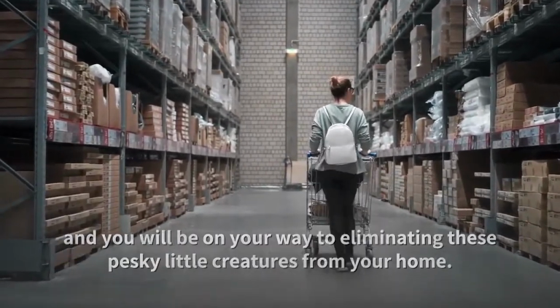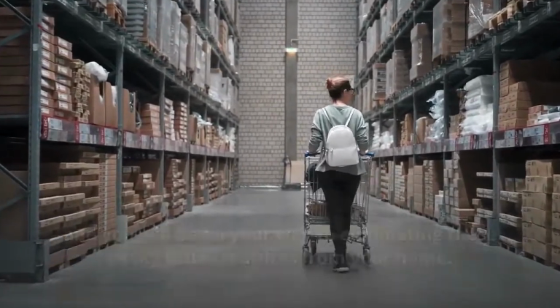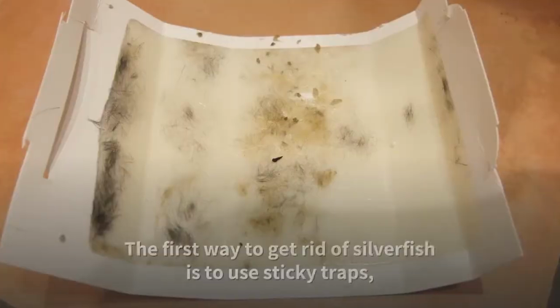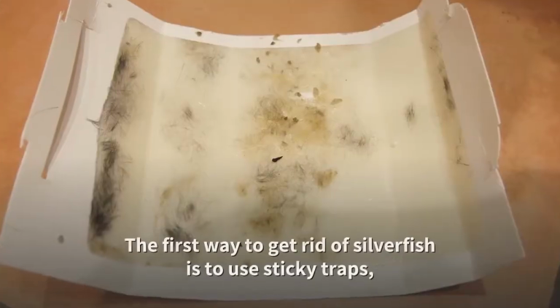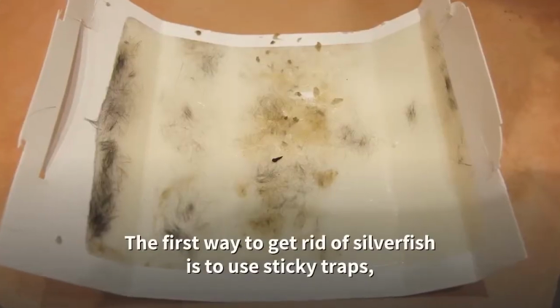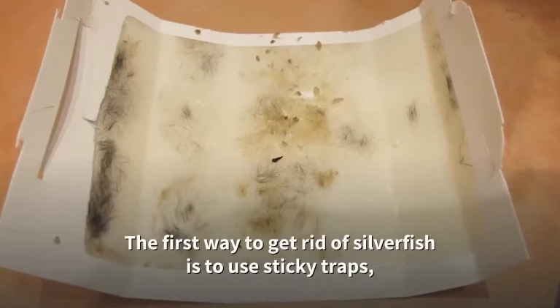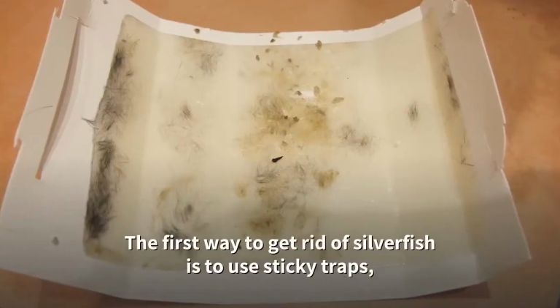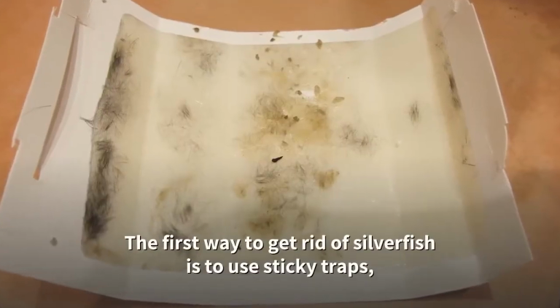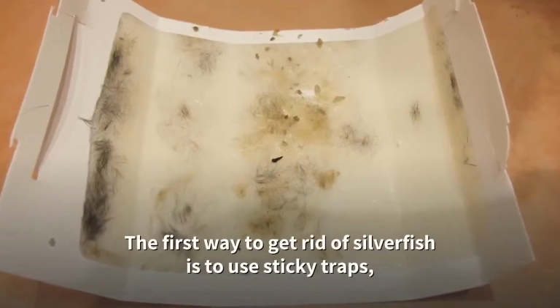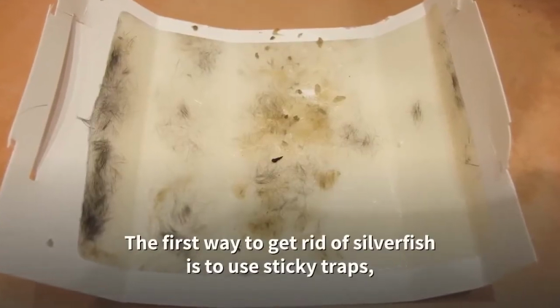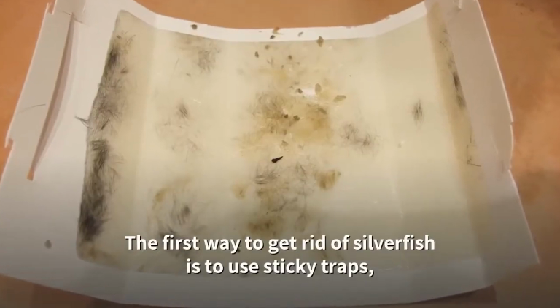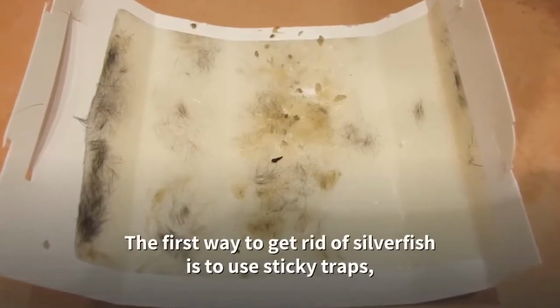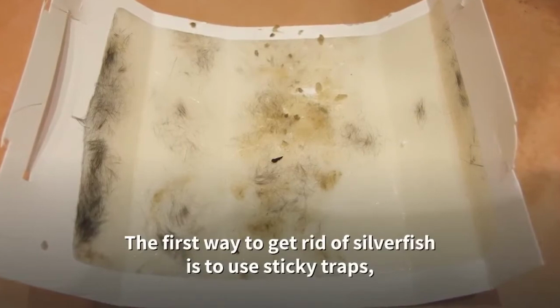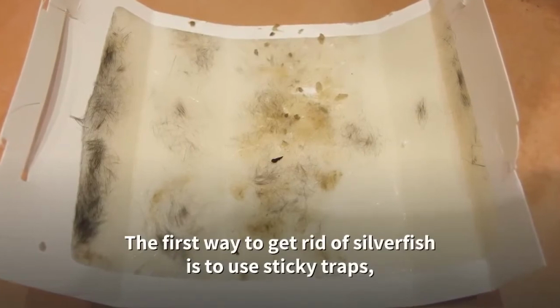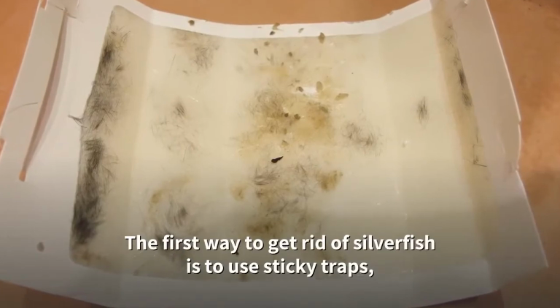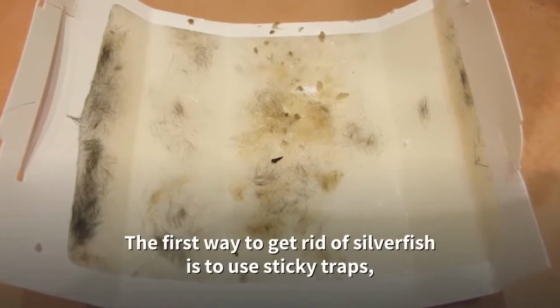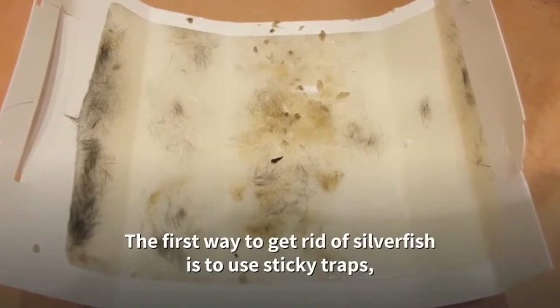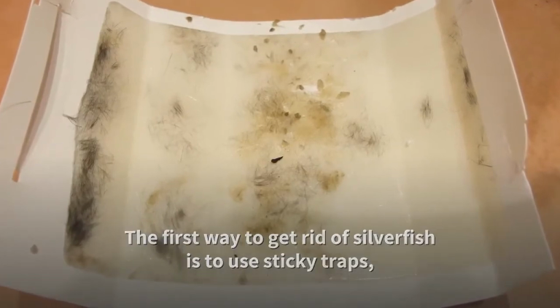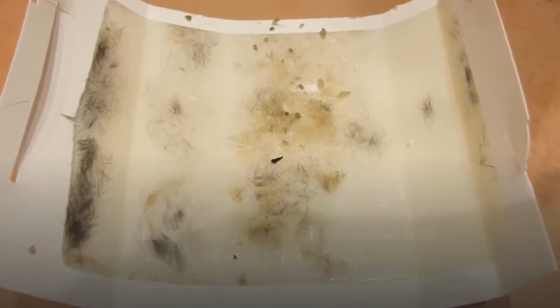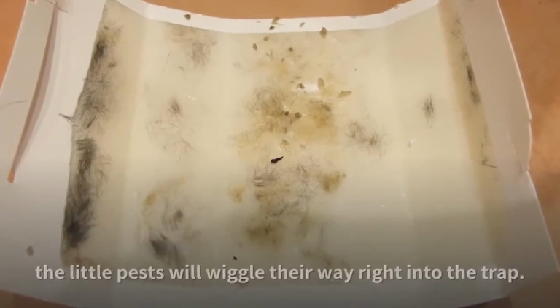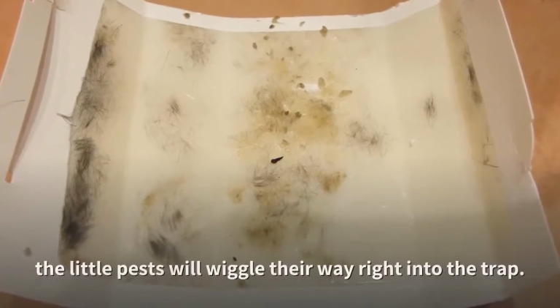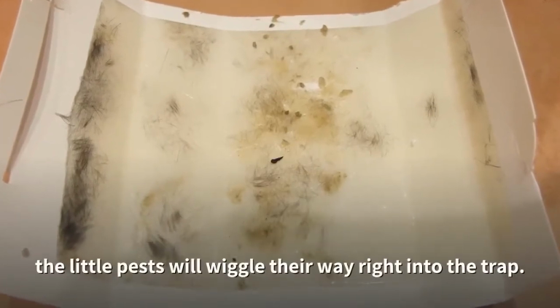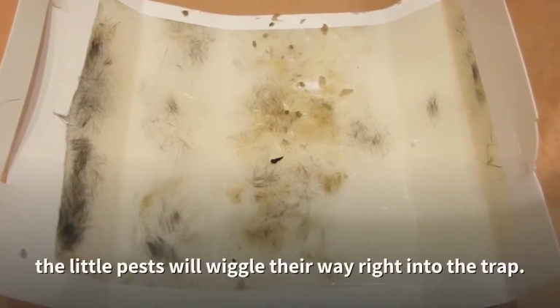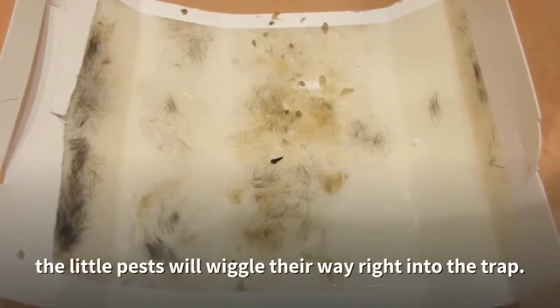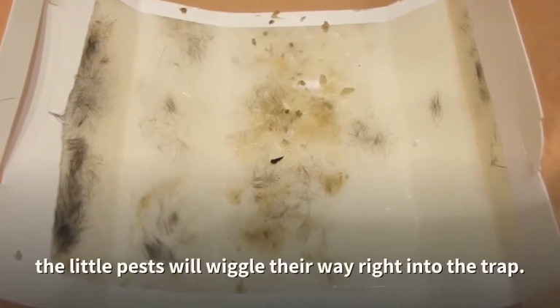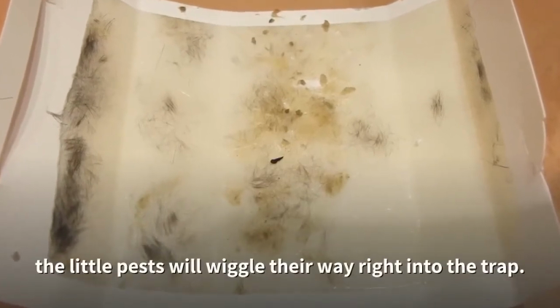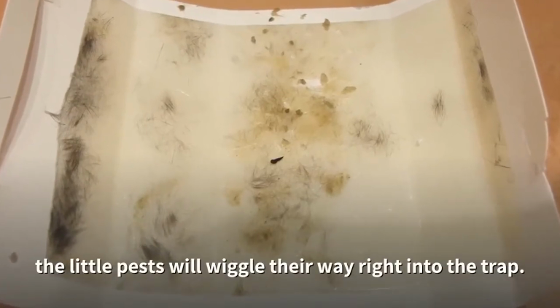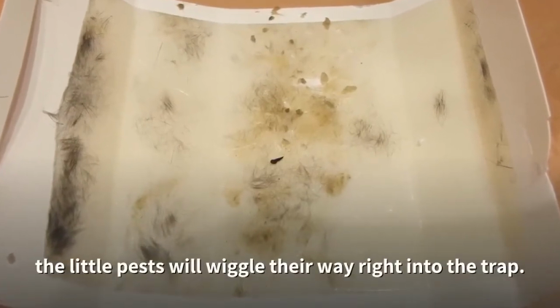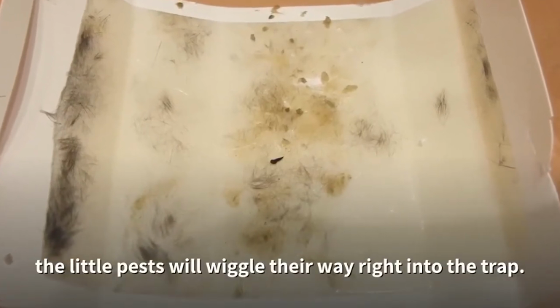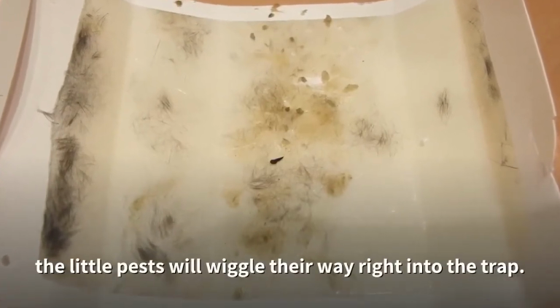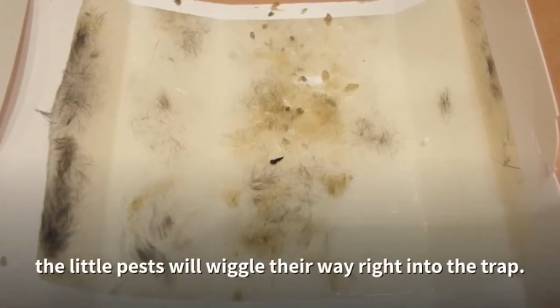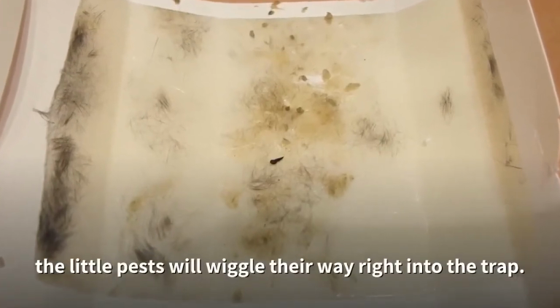The first way to get rid of silverfish is to use sticky traps. The little pests will wiggle their way right into the trap.